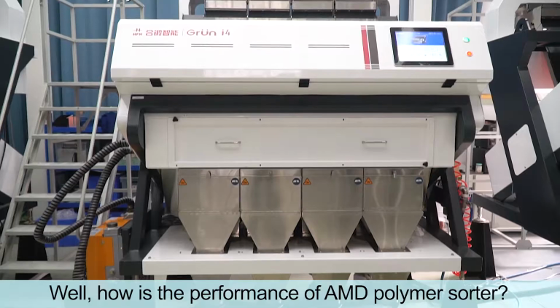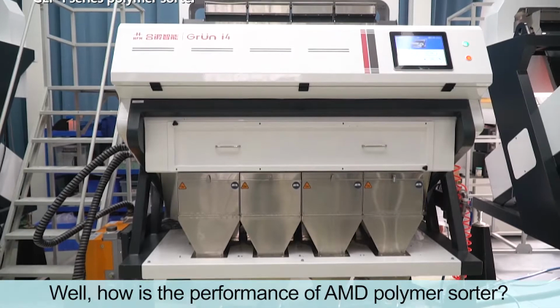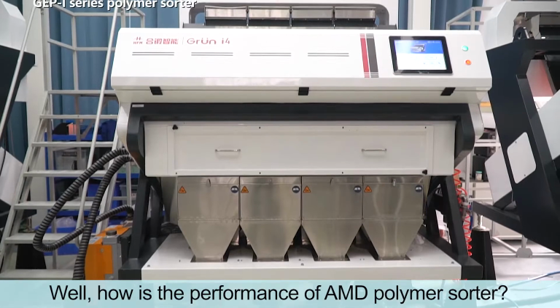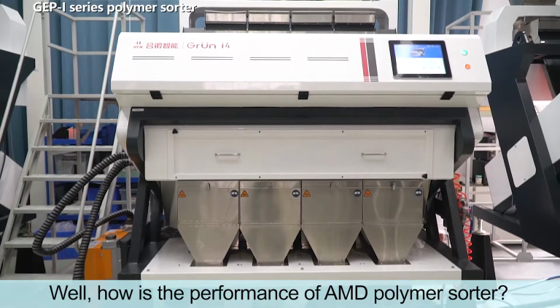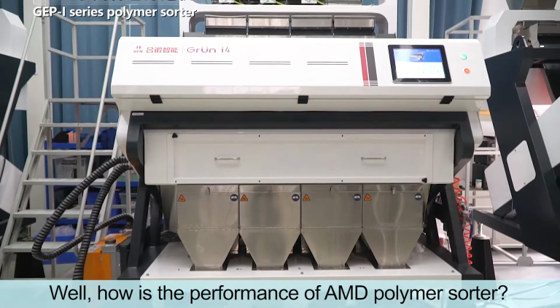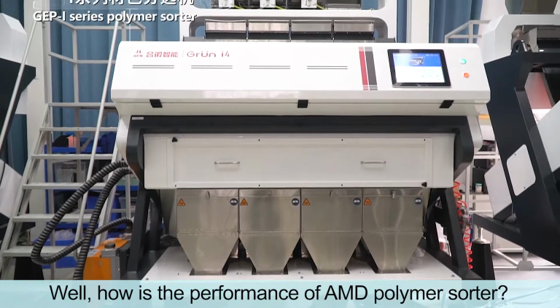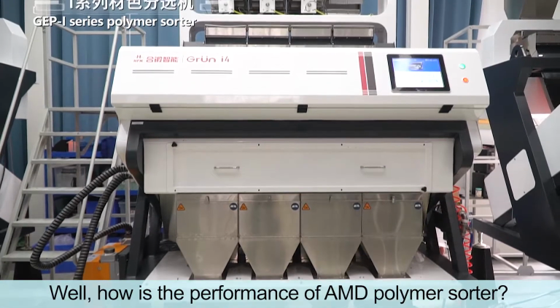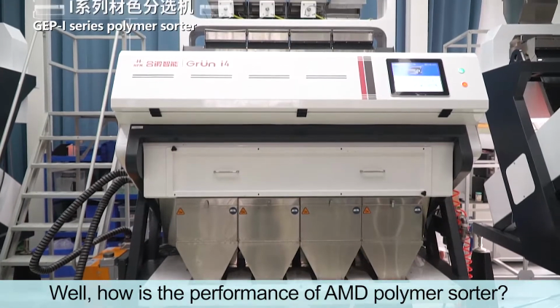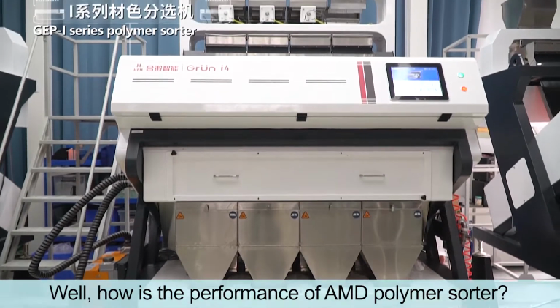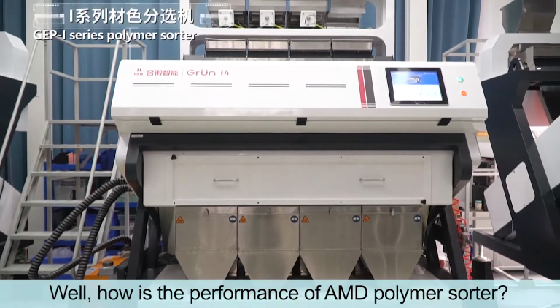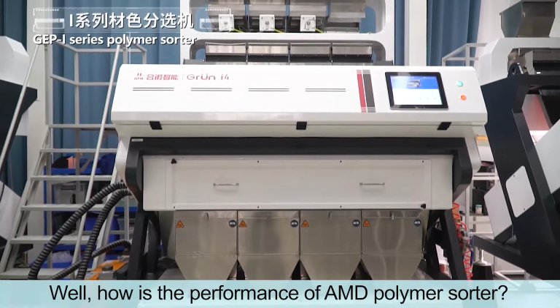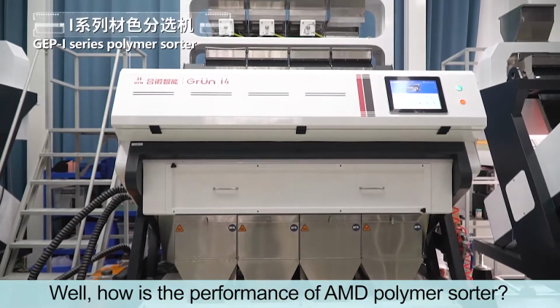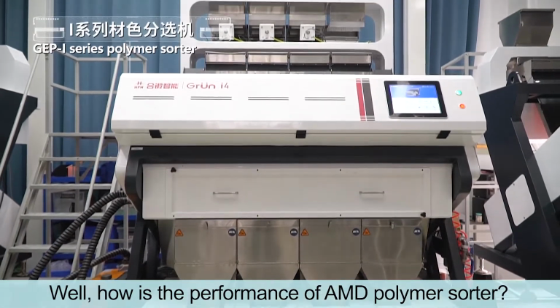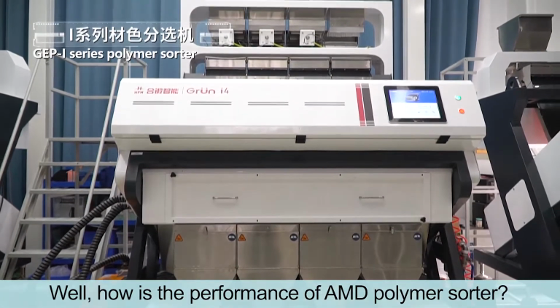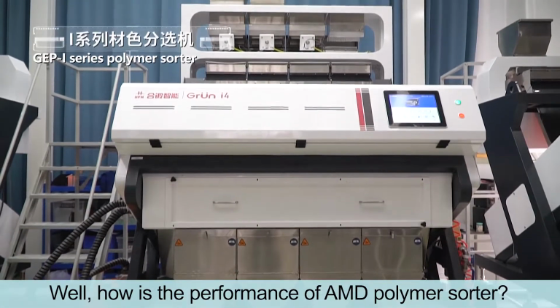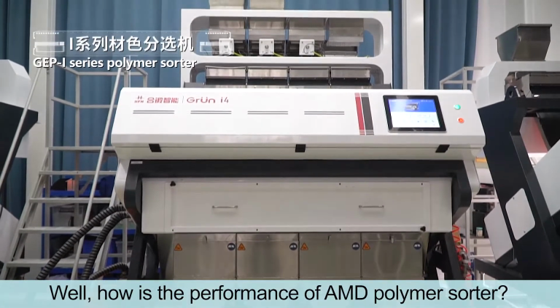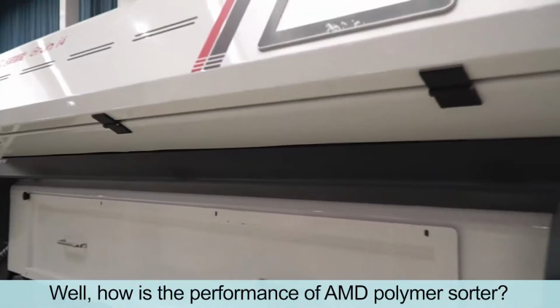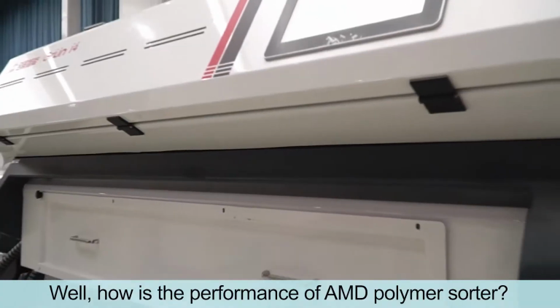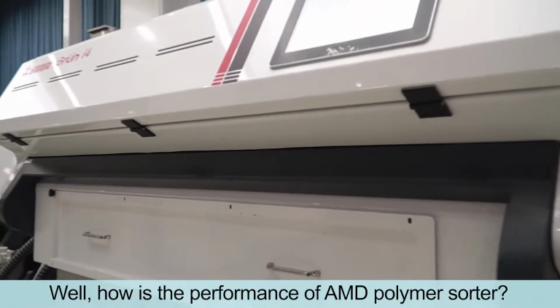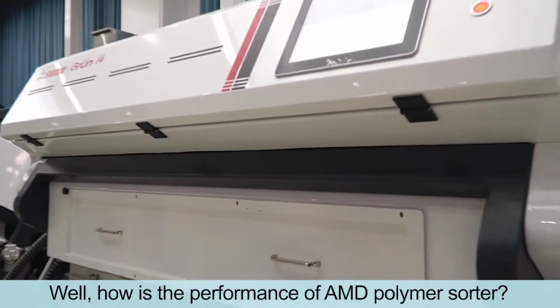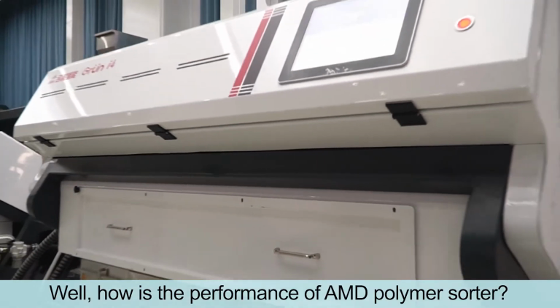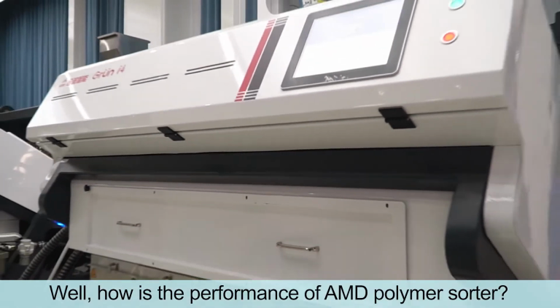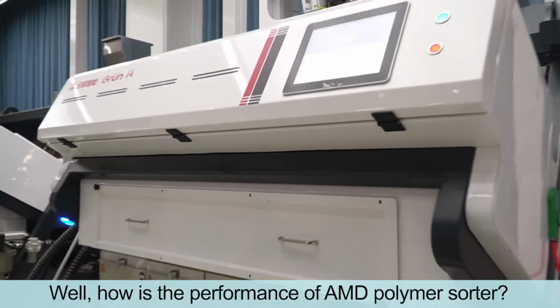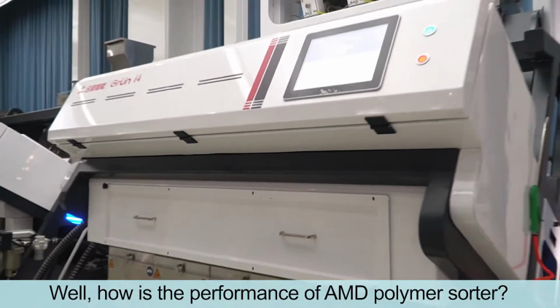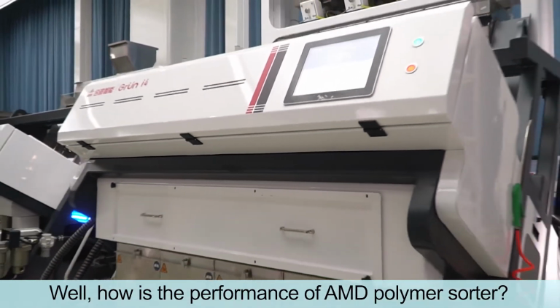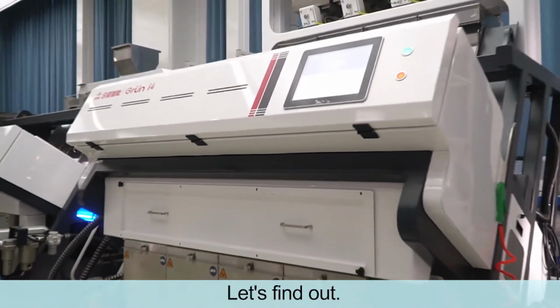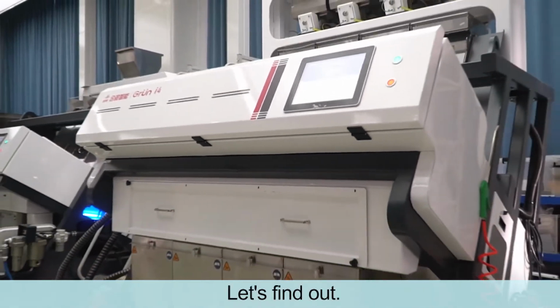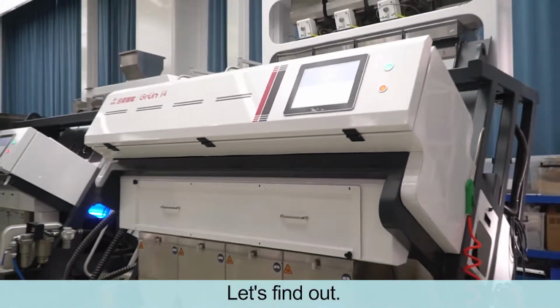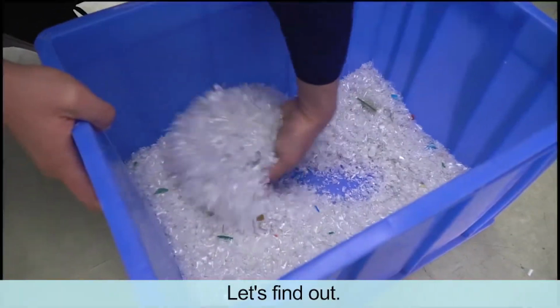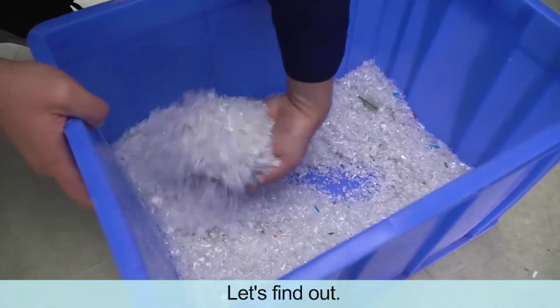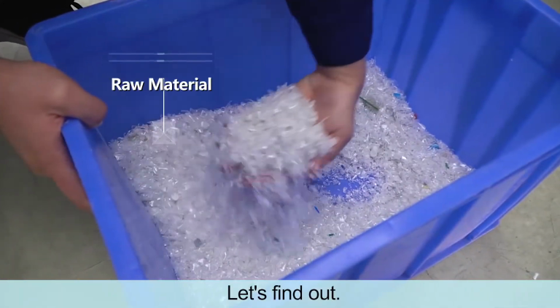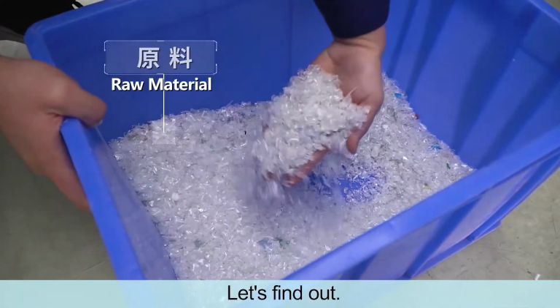Well, how is the performance of AMD polymer sorter? Let's find out!